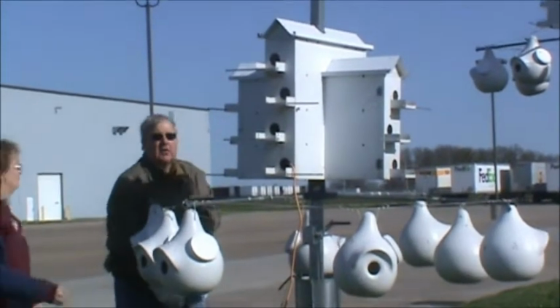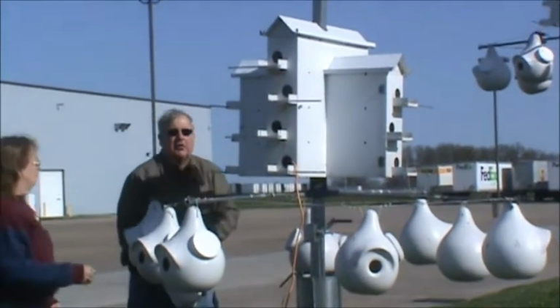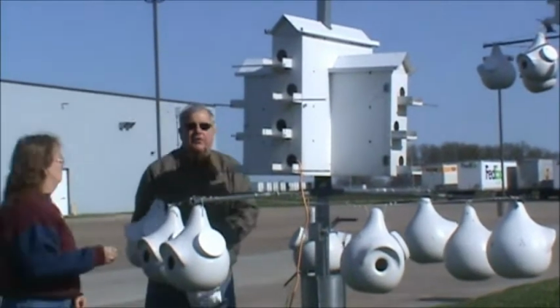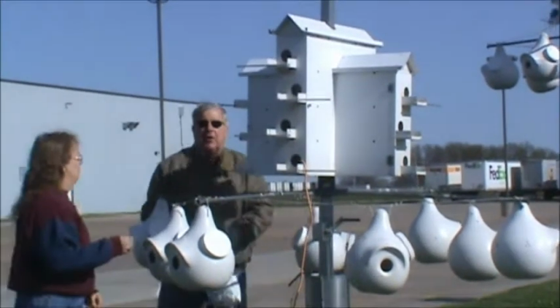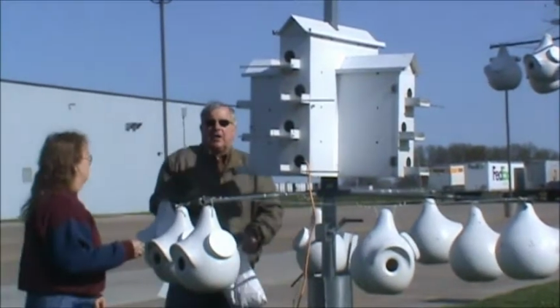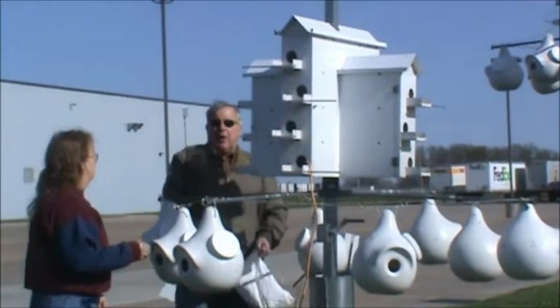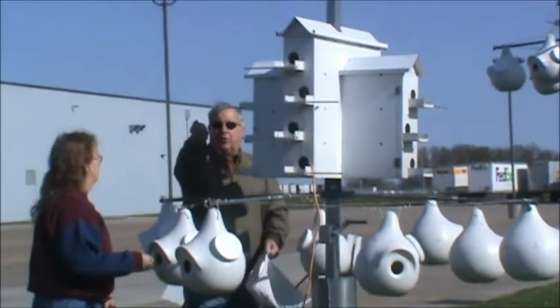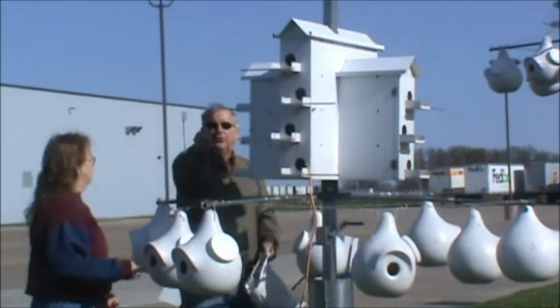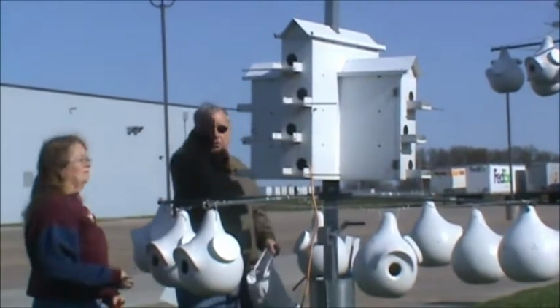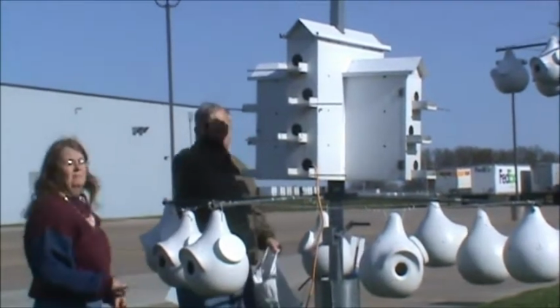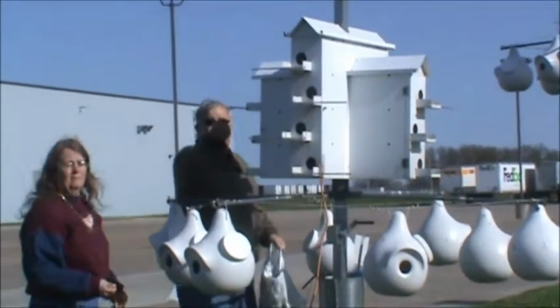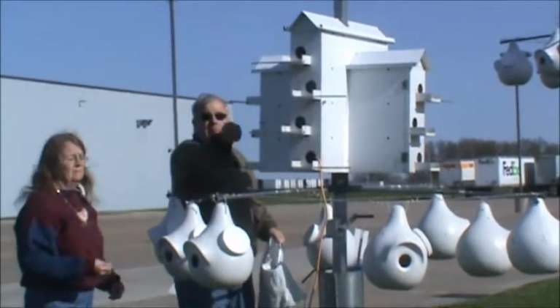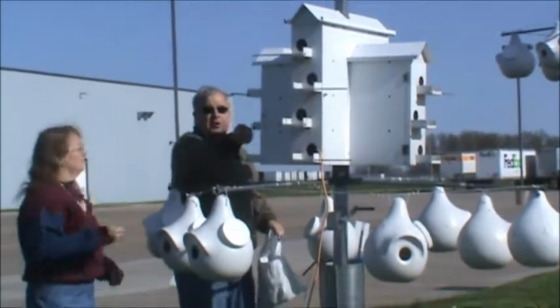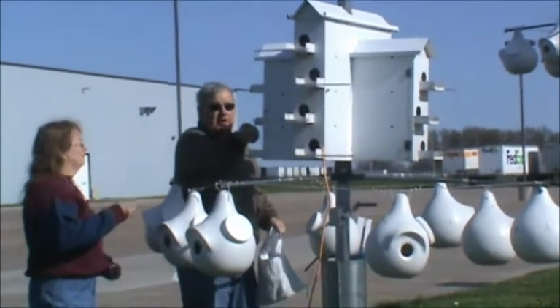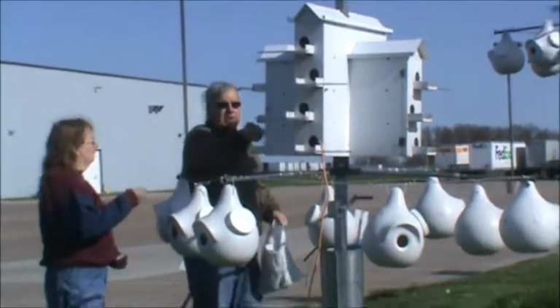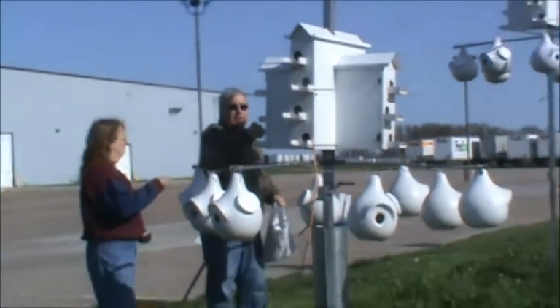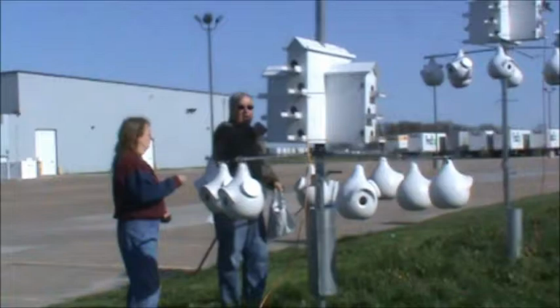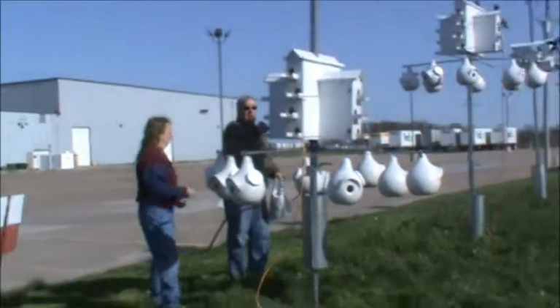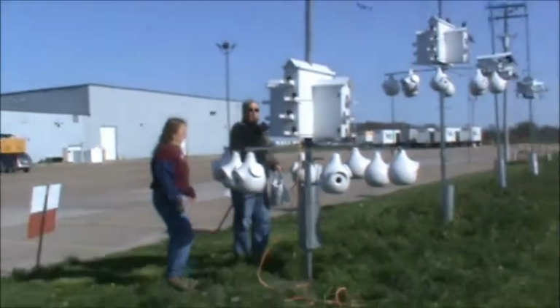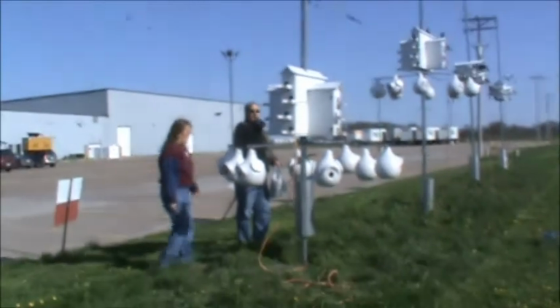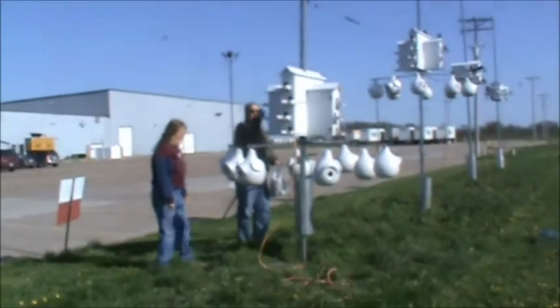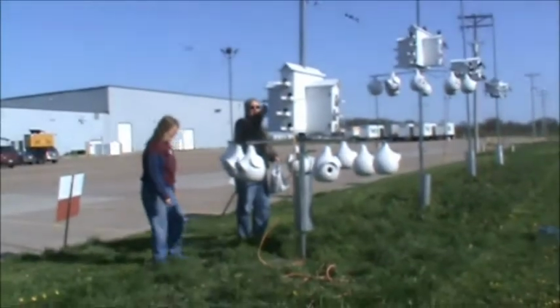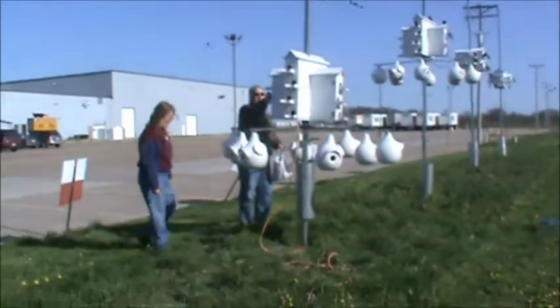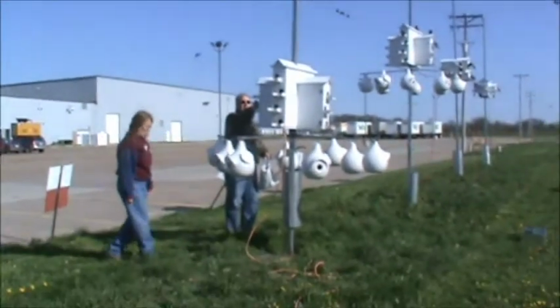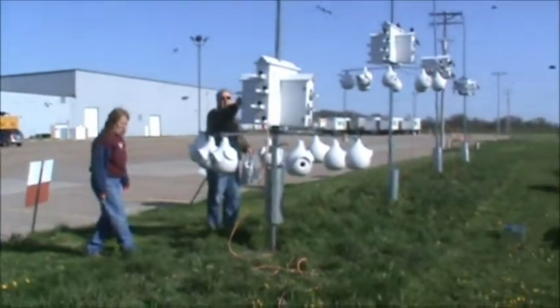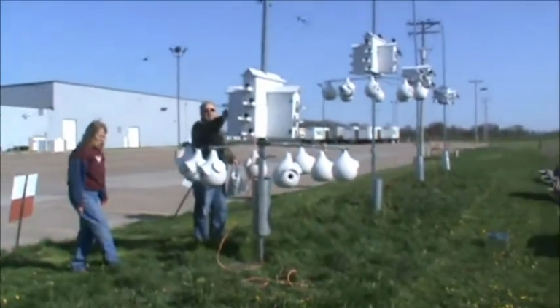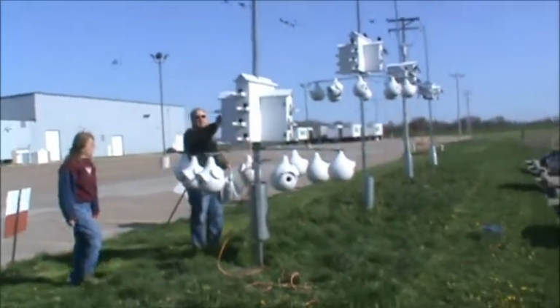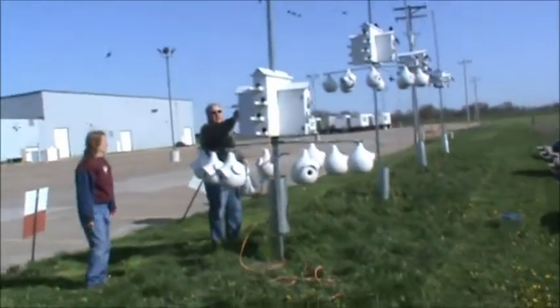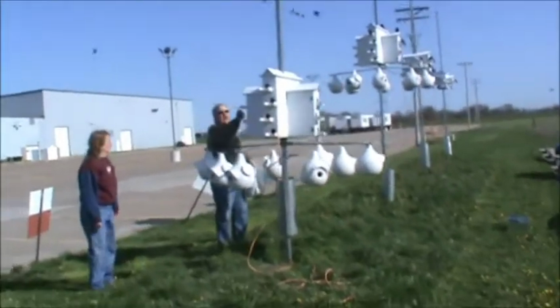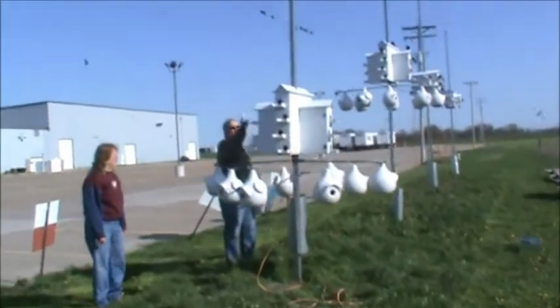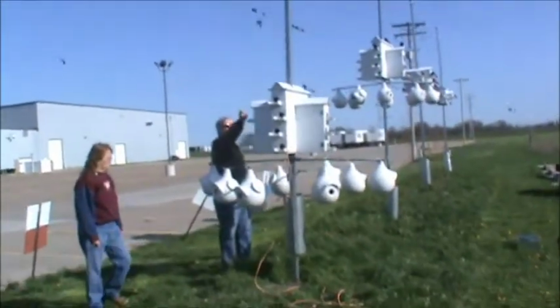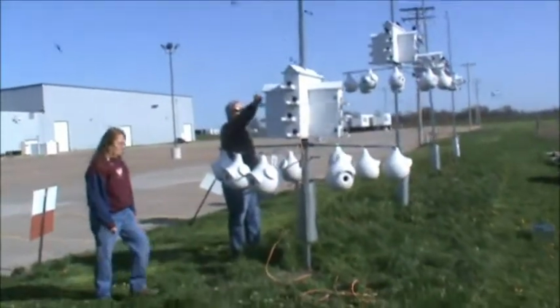We'll just go ahead and film putting it into the thing. Show them how great these Lone Star houses work.